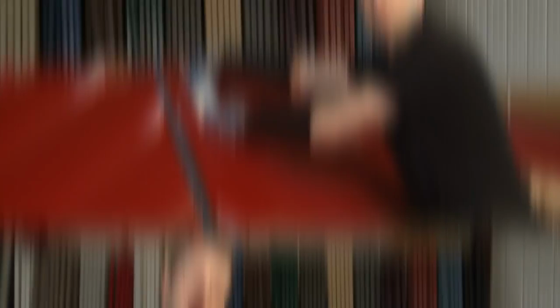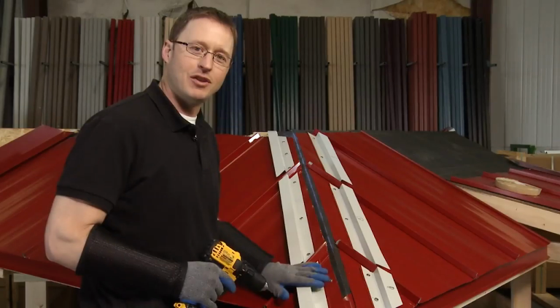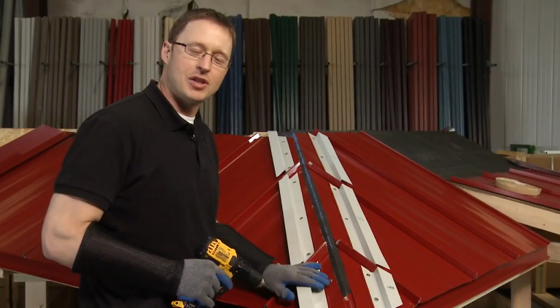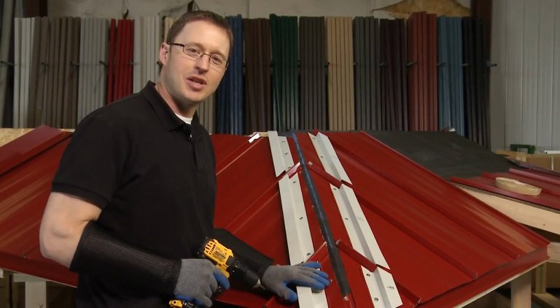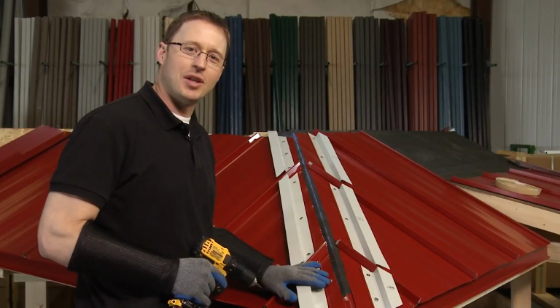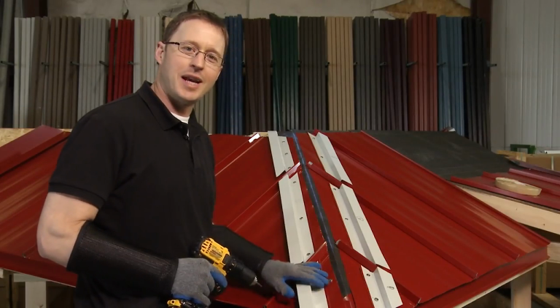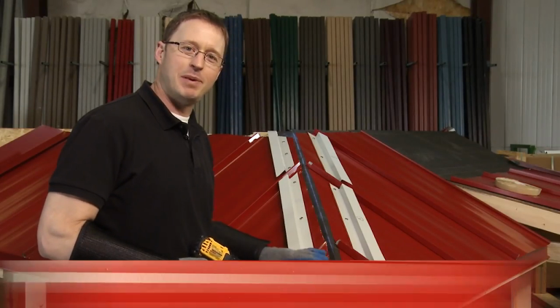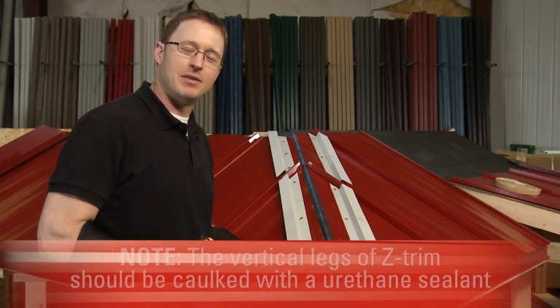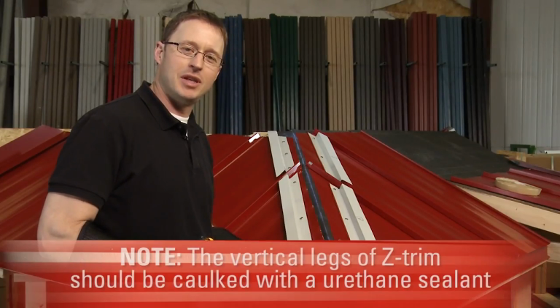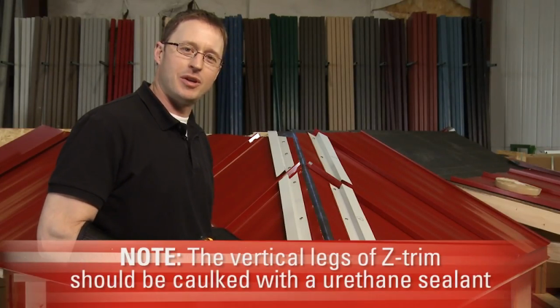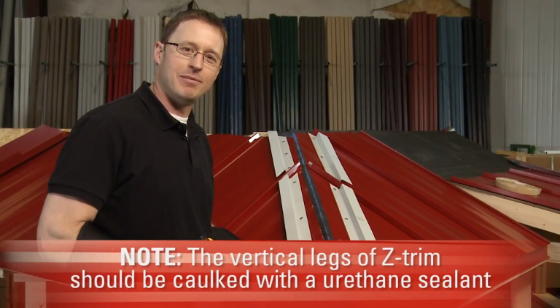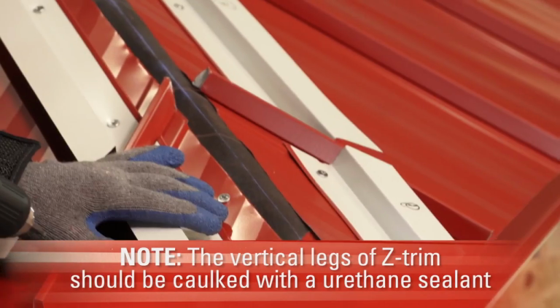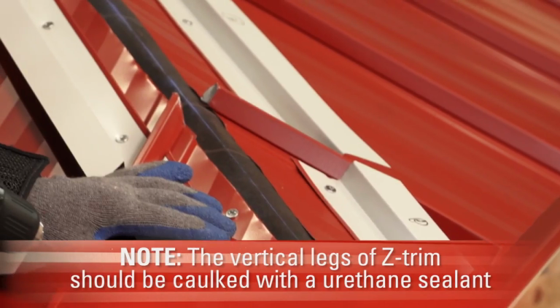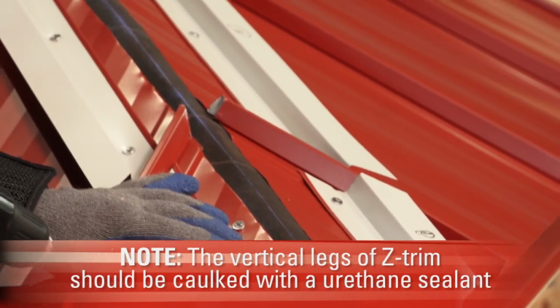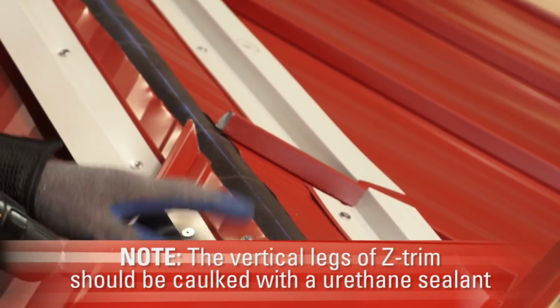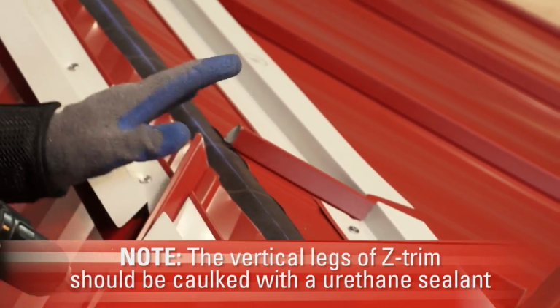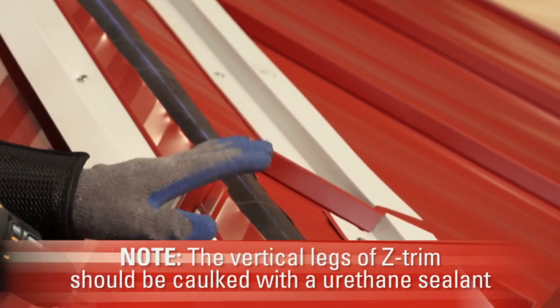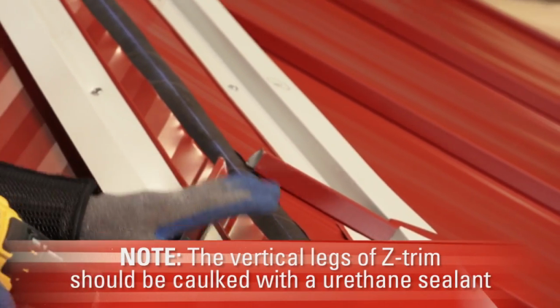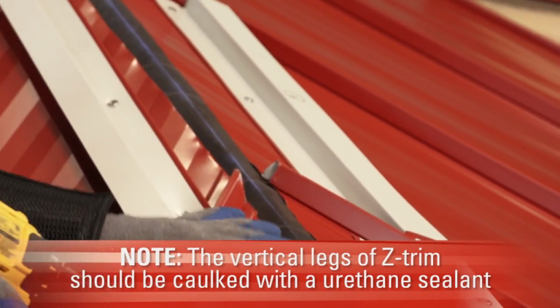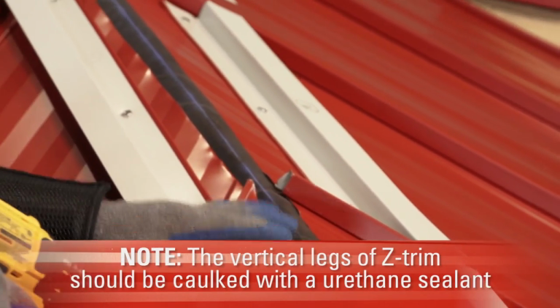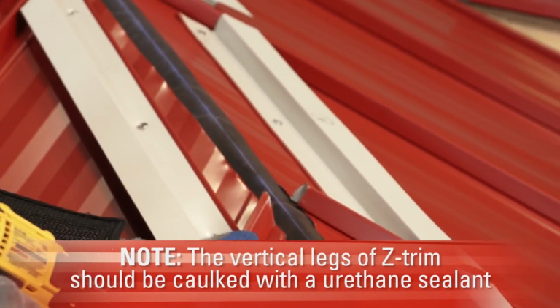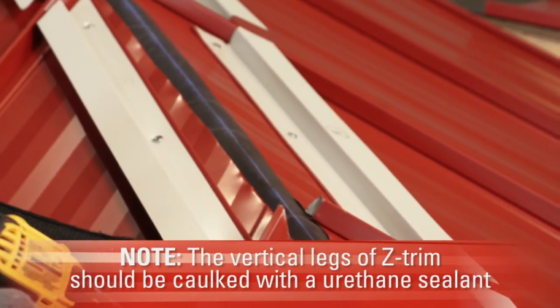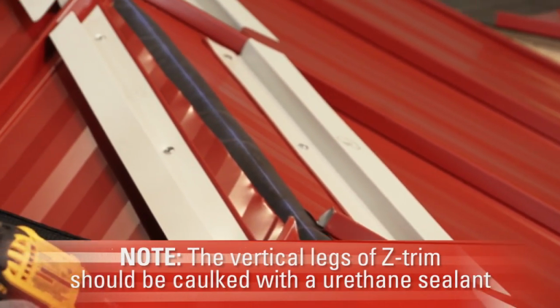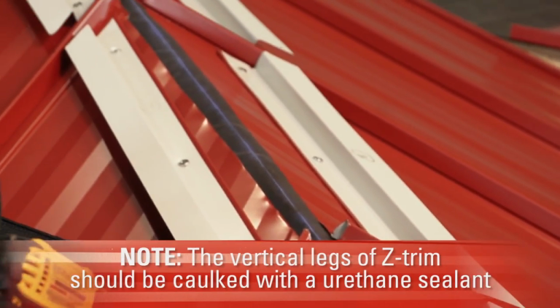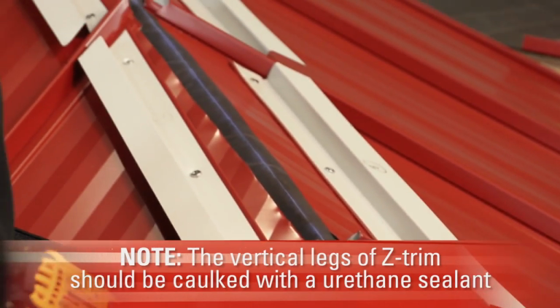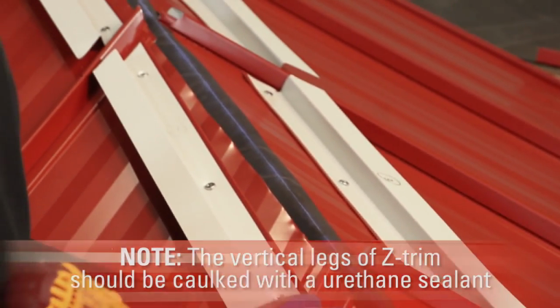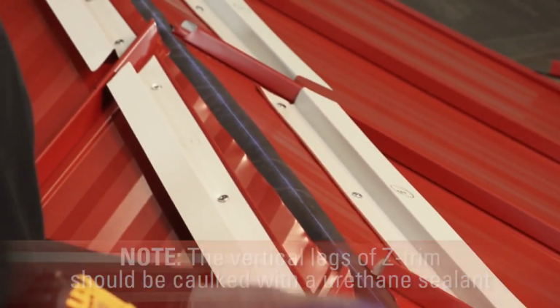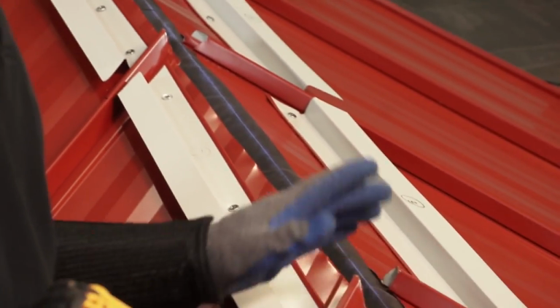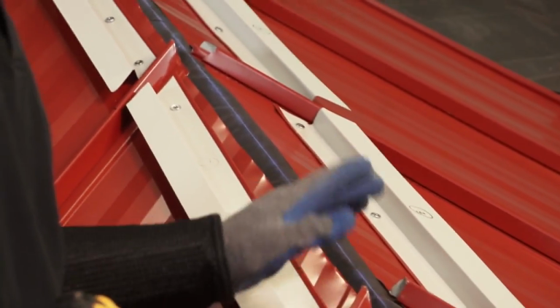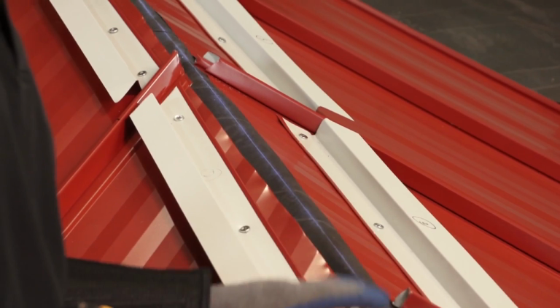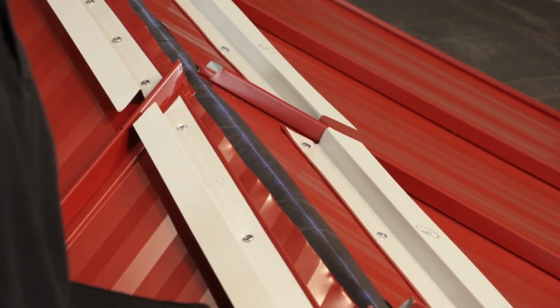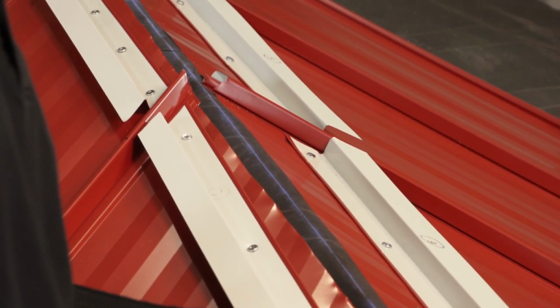I'm going to go ahead and install these using pancake head fasteners, and once that's done we can install the hip cap. I just installed the last piece of Z-Trim and now we're ready to install the hip cap.